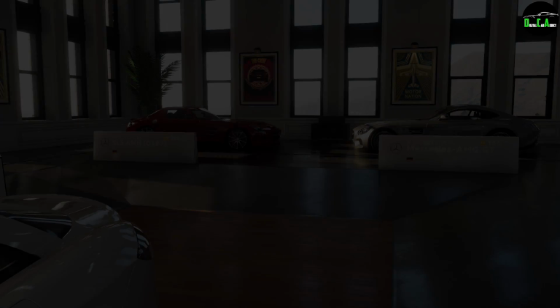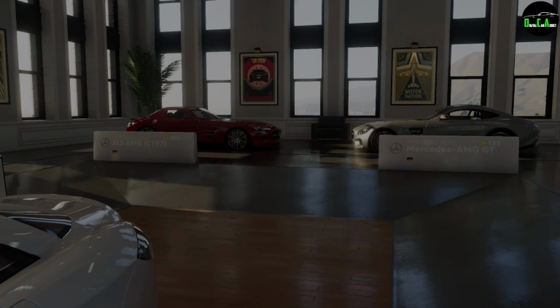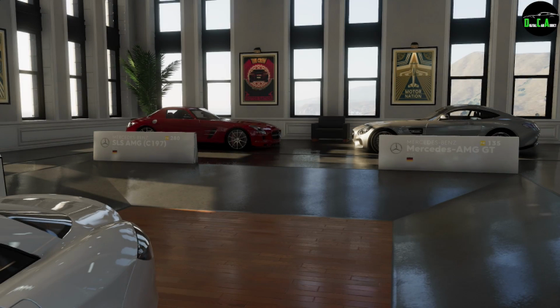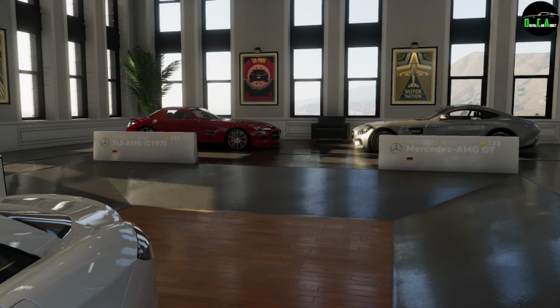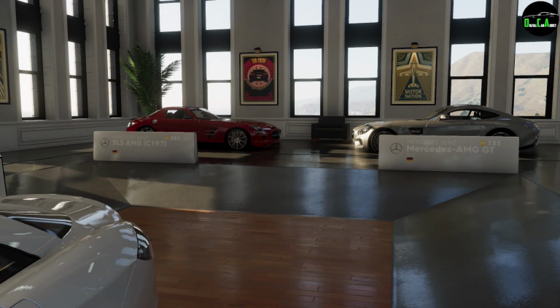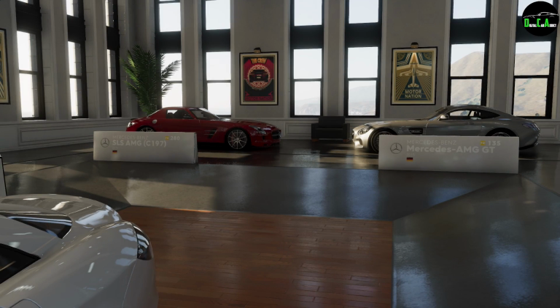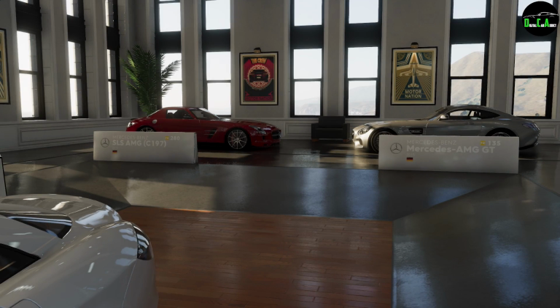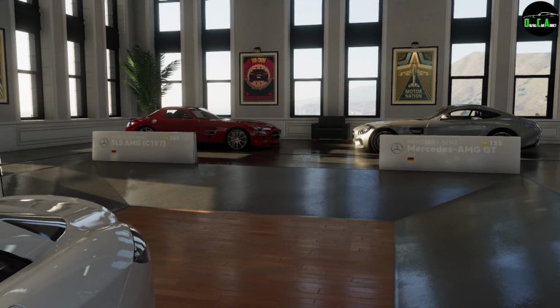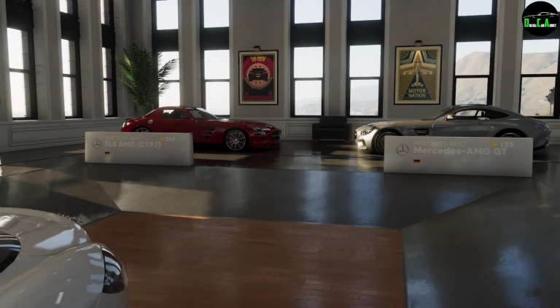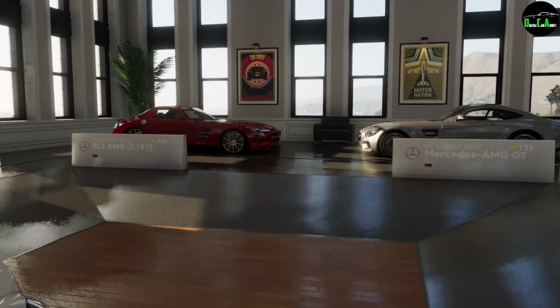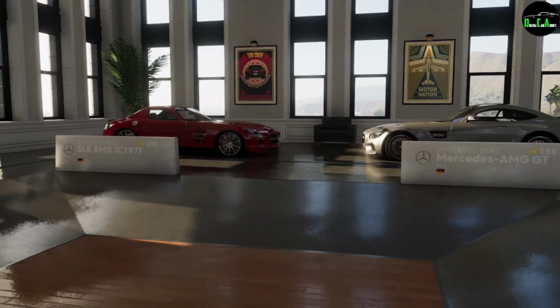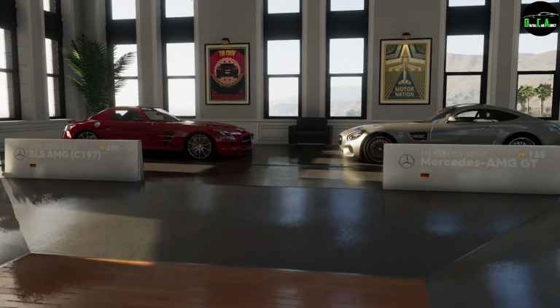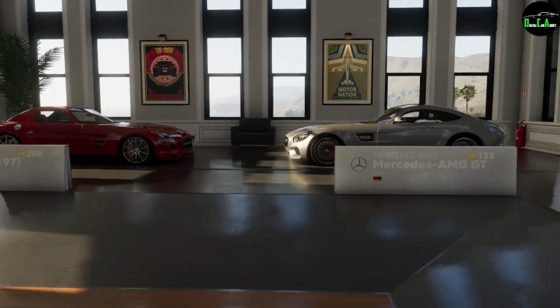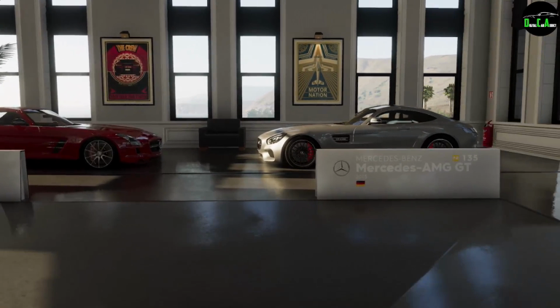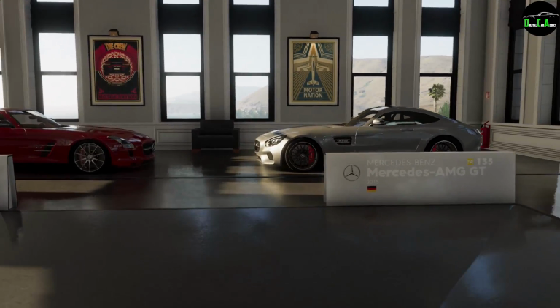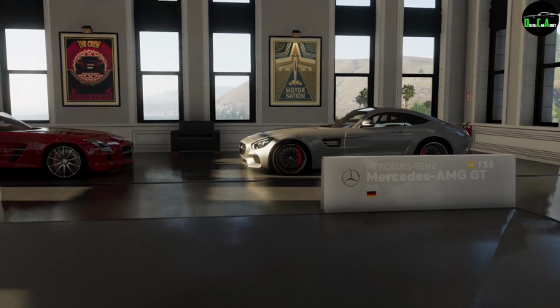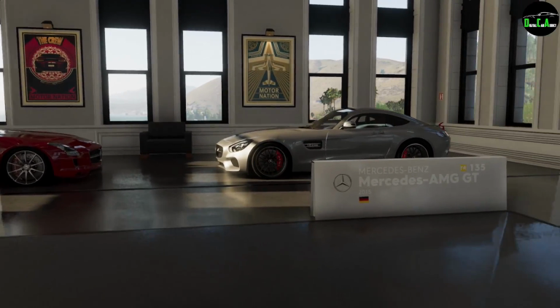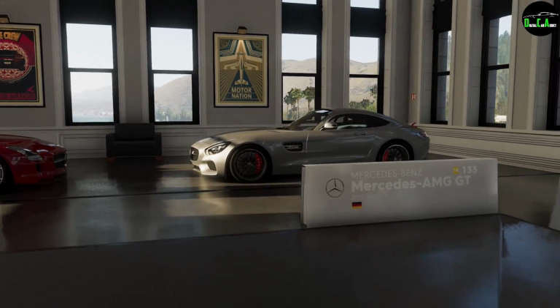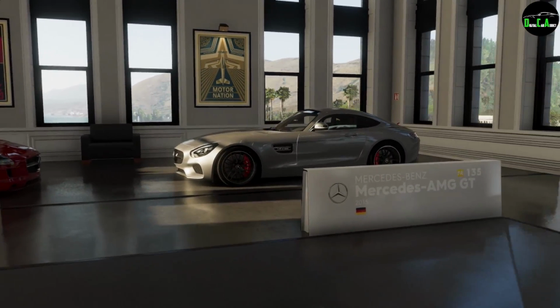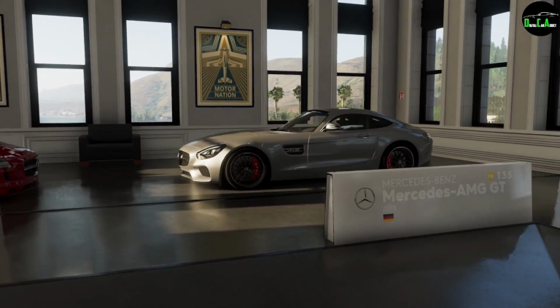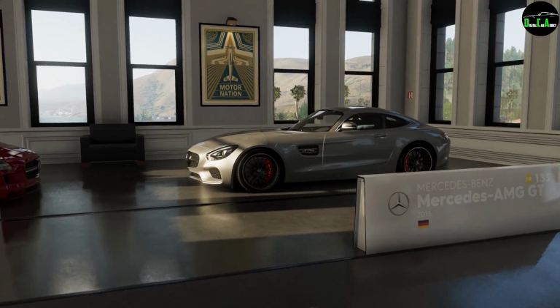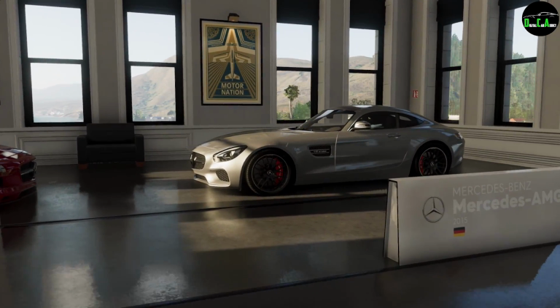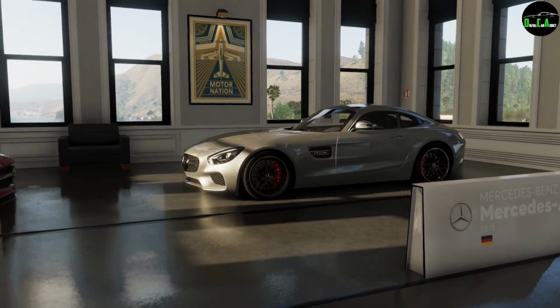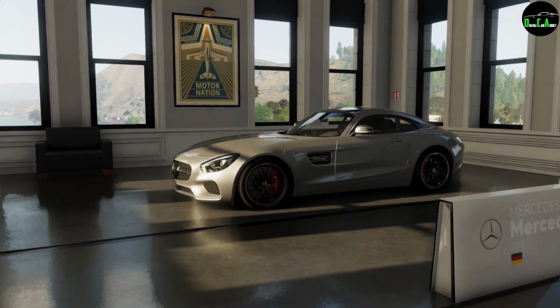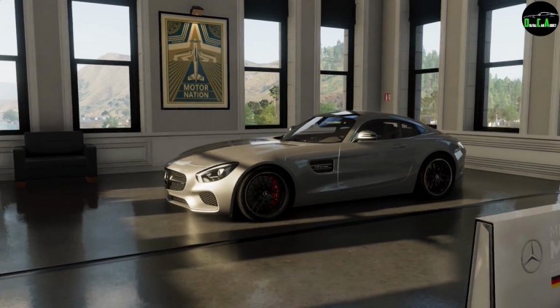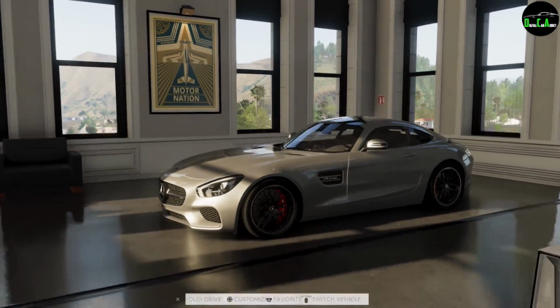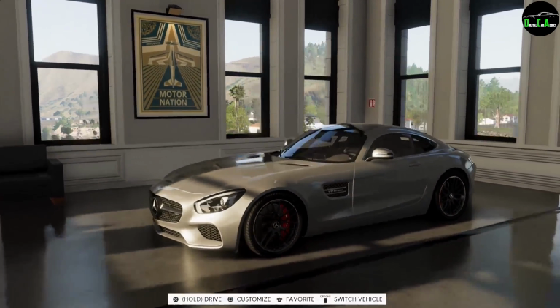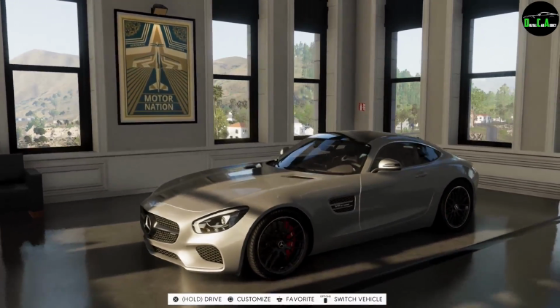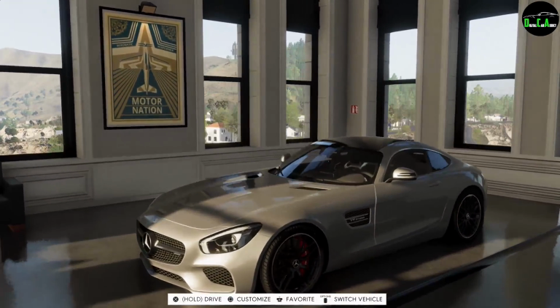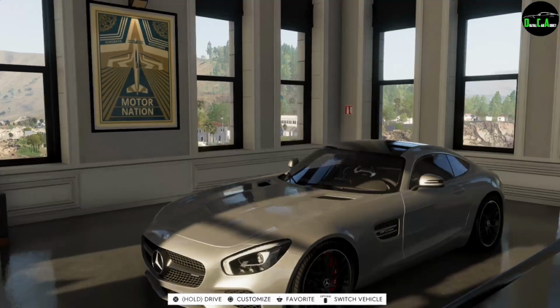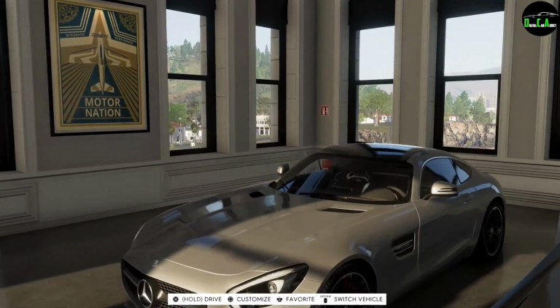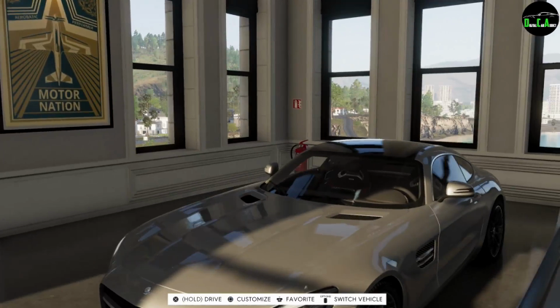What's up Car Addicts? In this video we're going to be customizing the 2015 Mercedes AMG GT in The Crew 2.